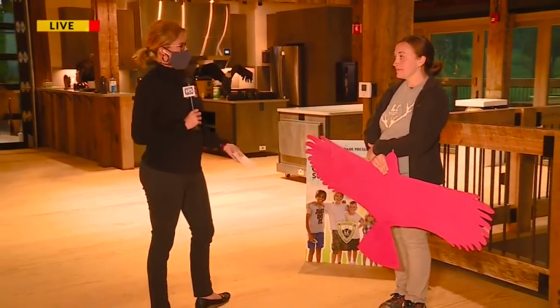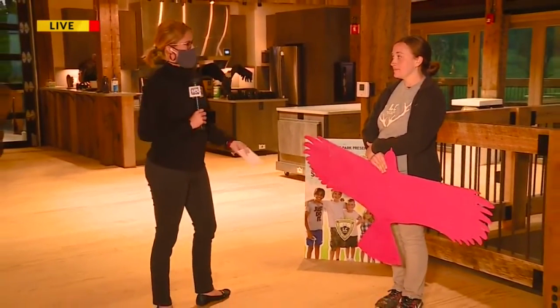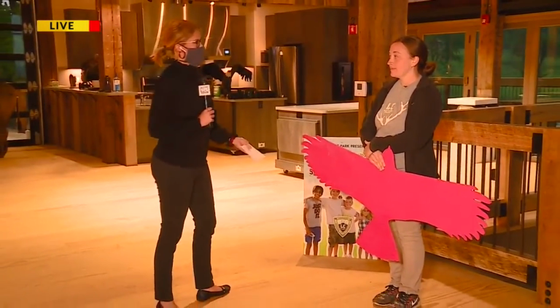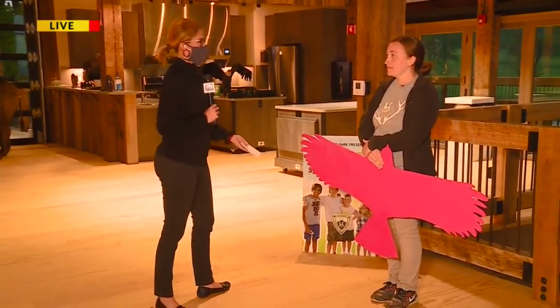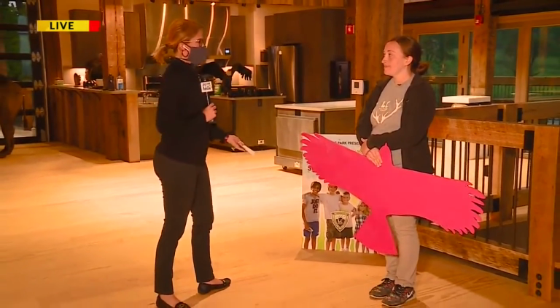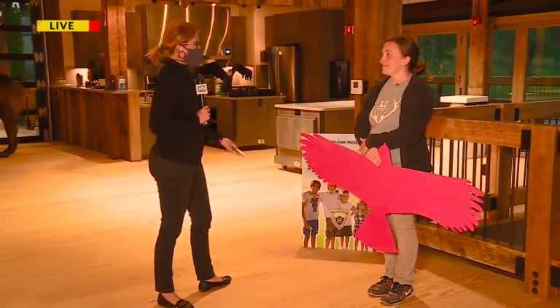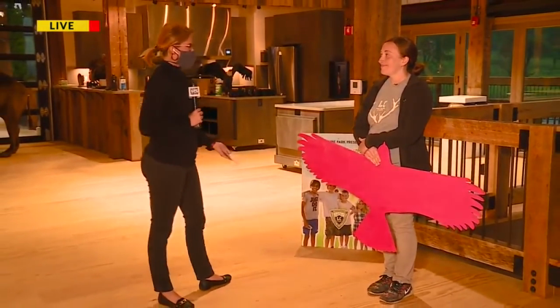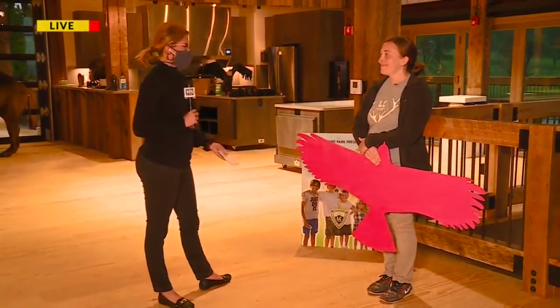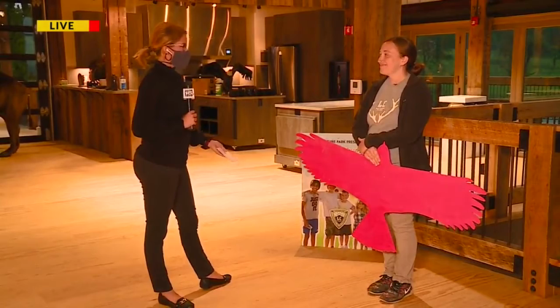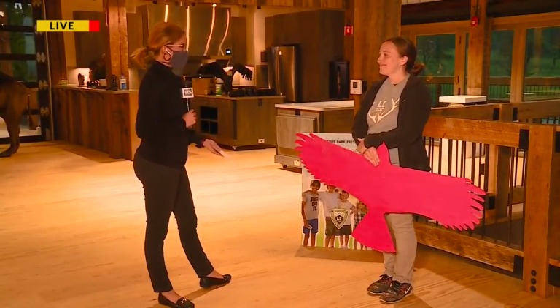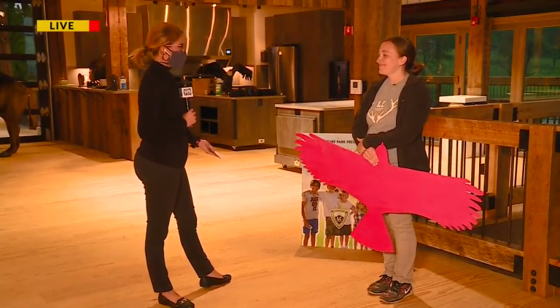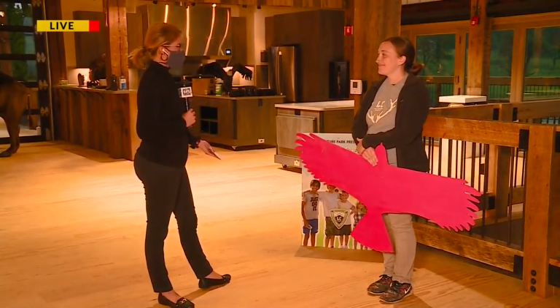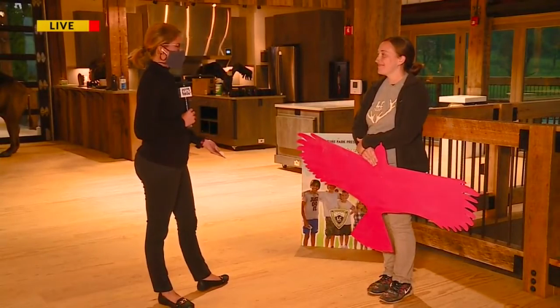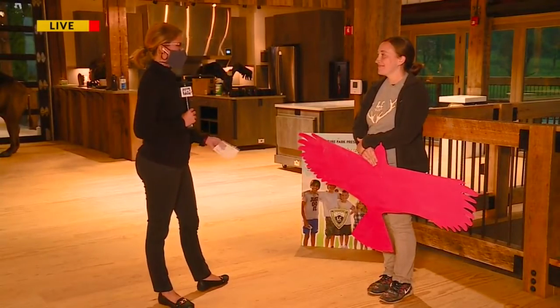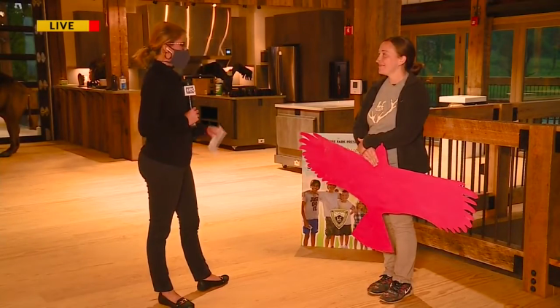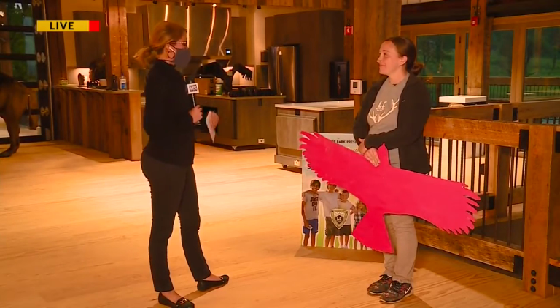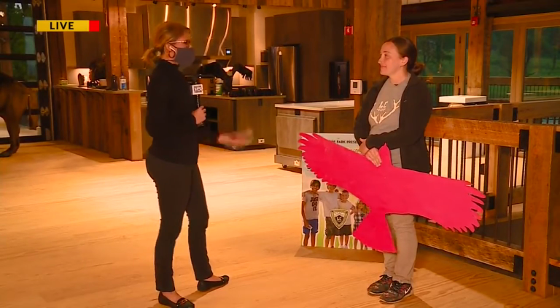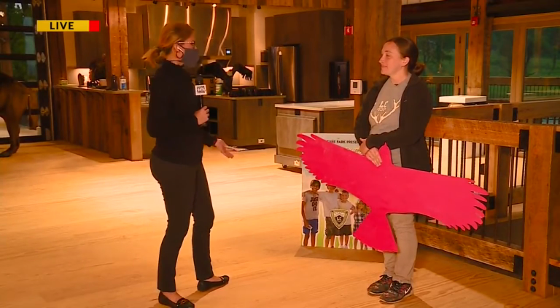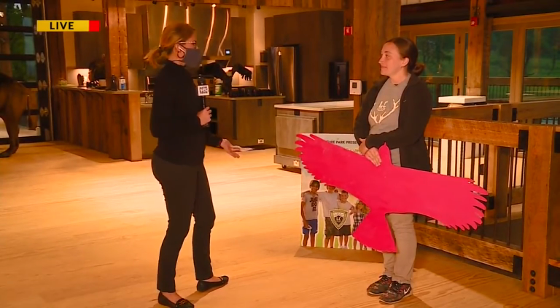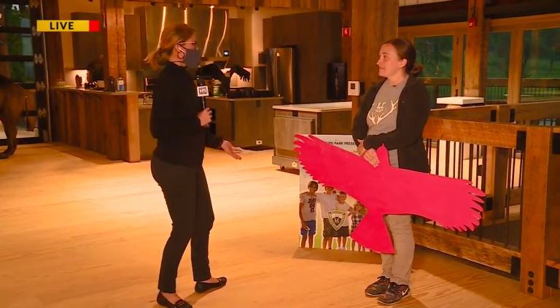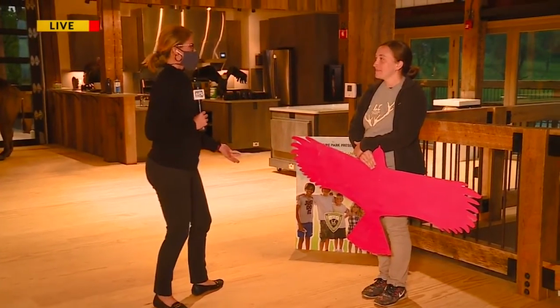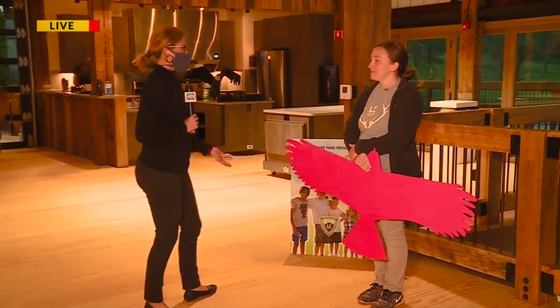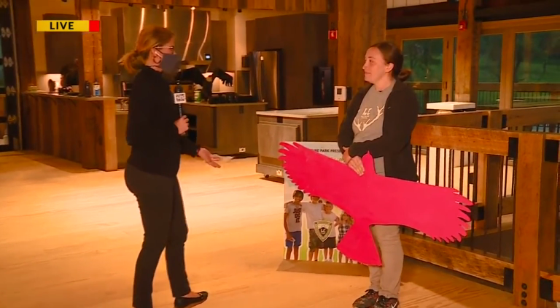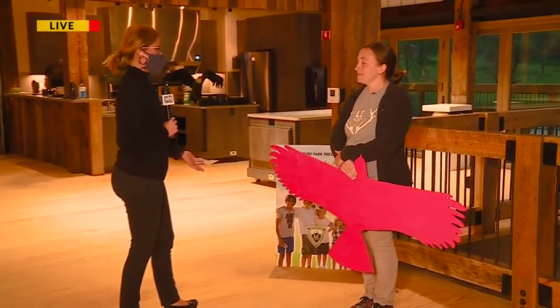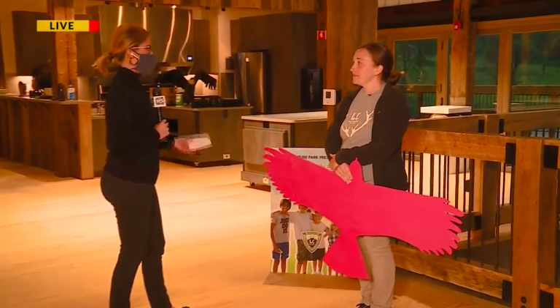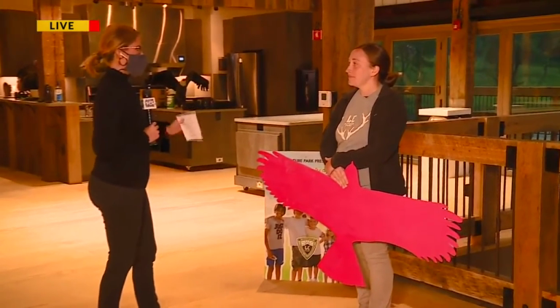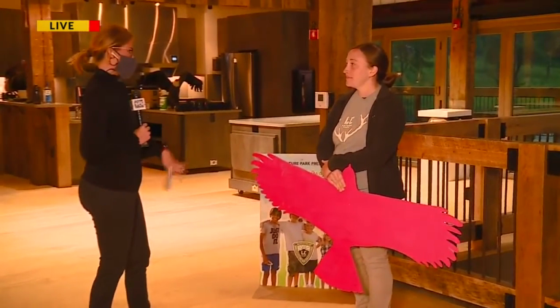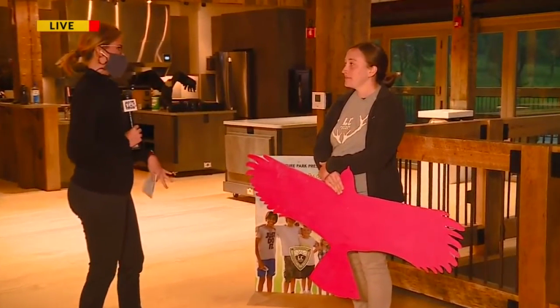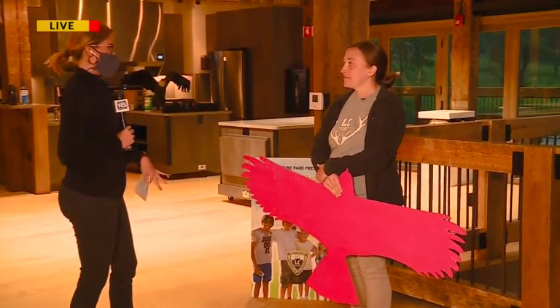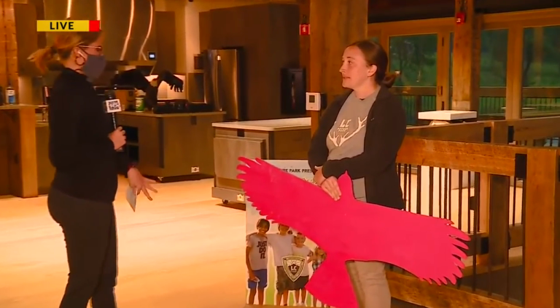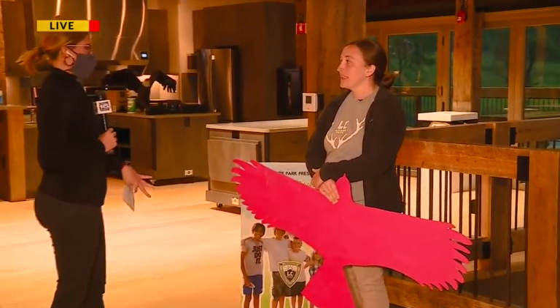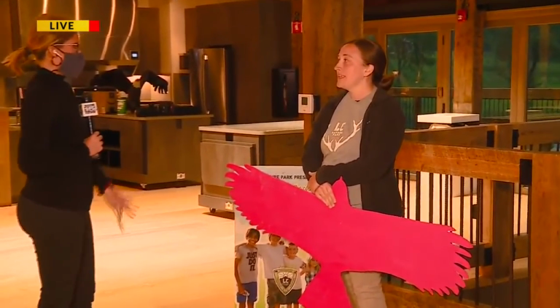Joining me is Nicole. Thank you so much for being here with us this morning. What kind of things will kids get to do while they come to the camp here?